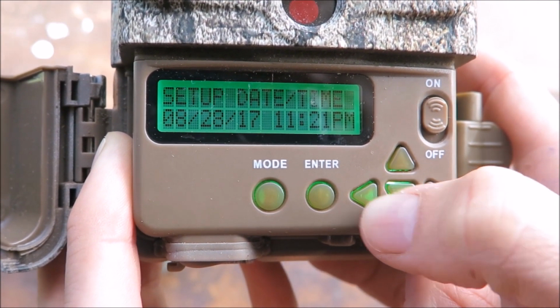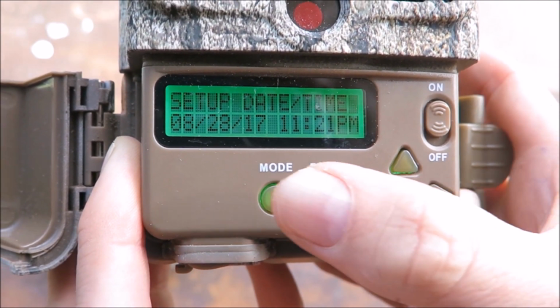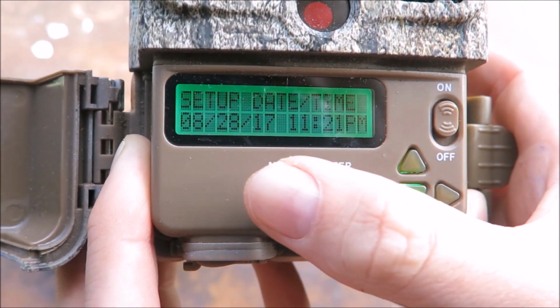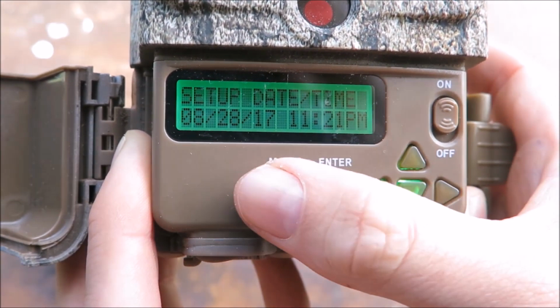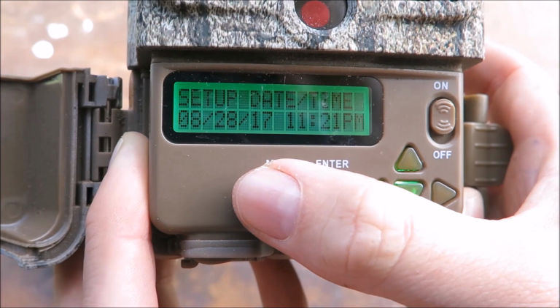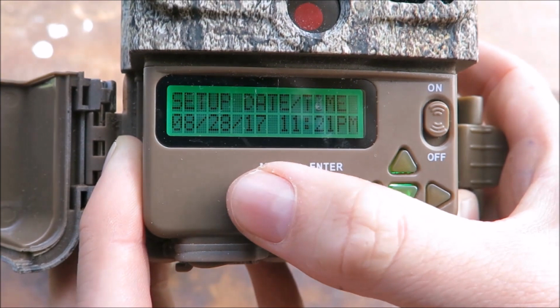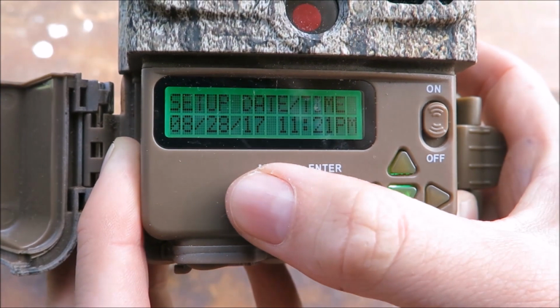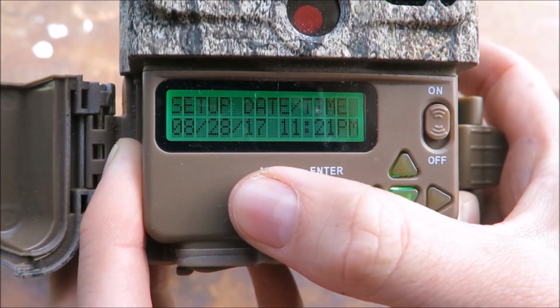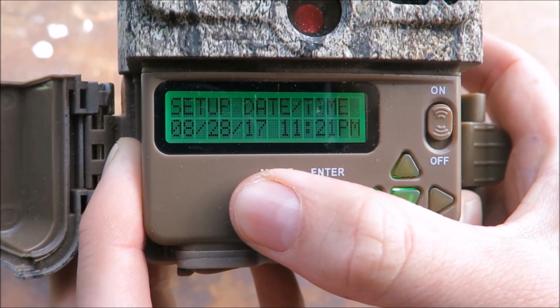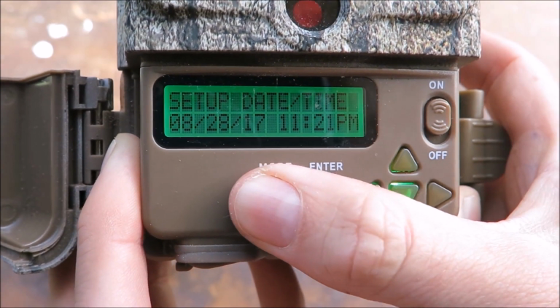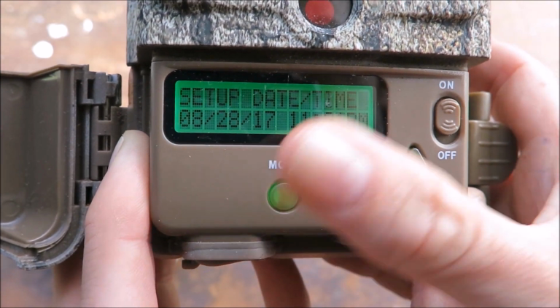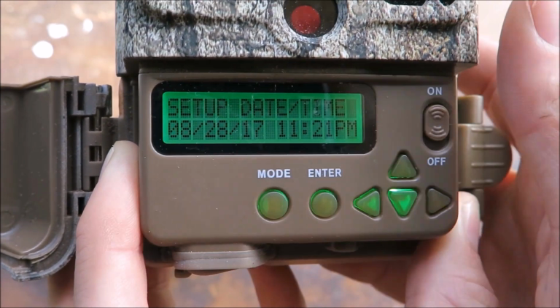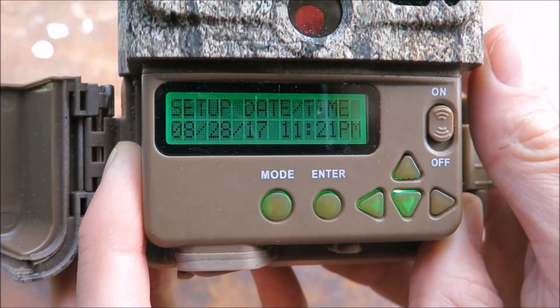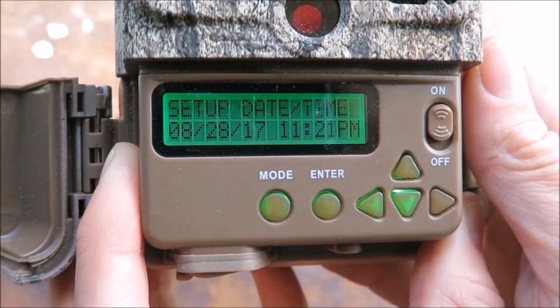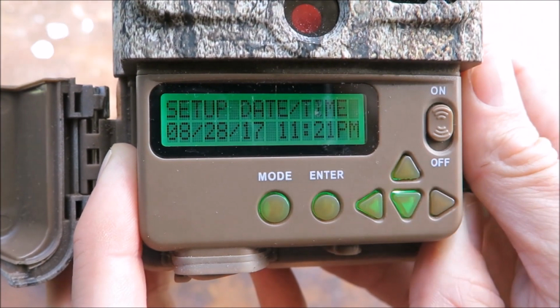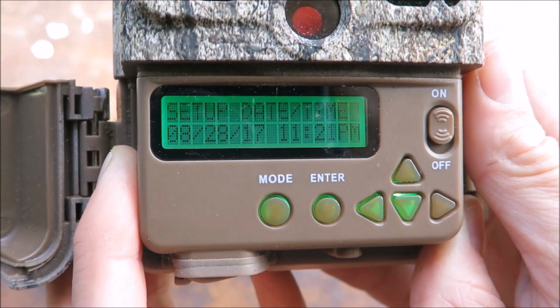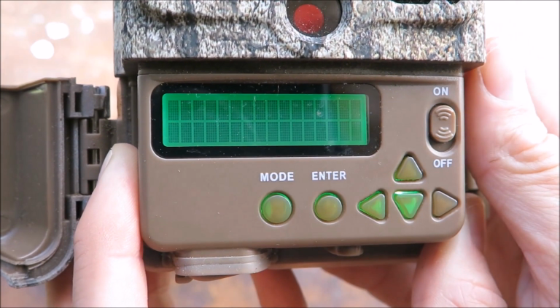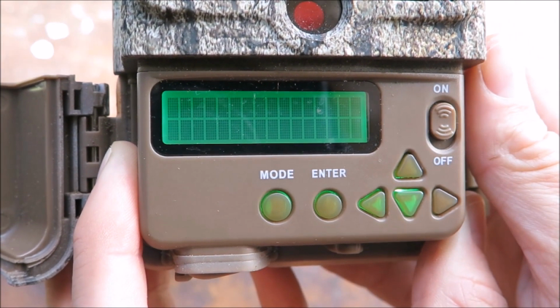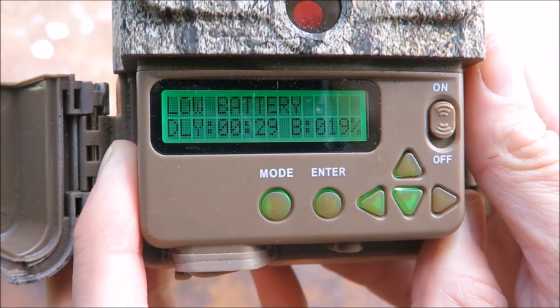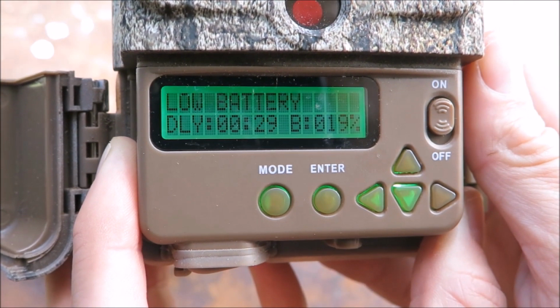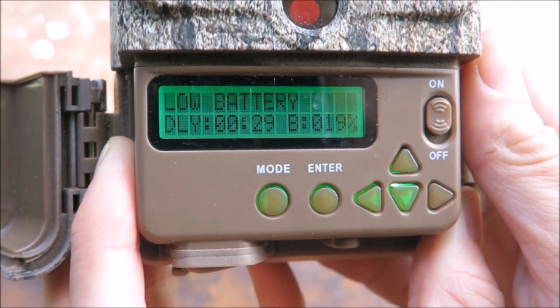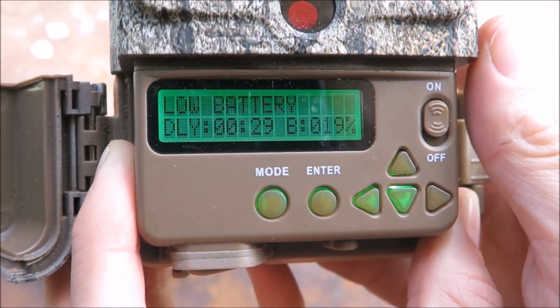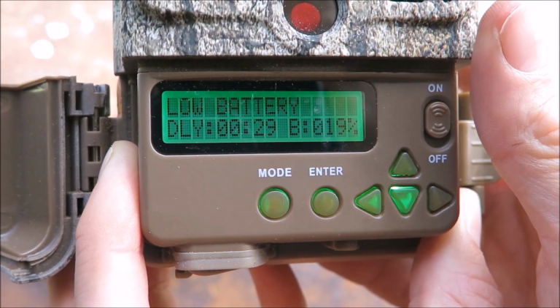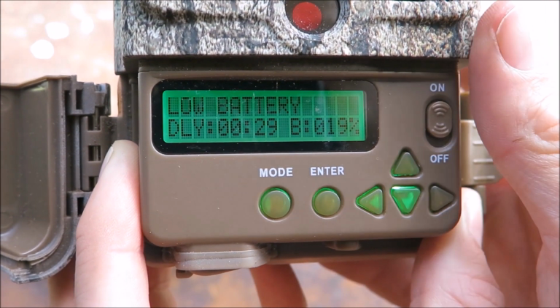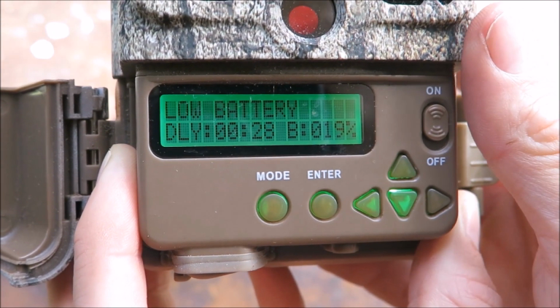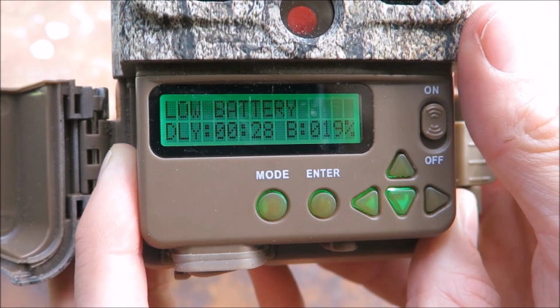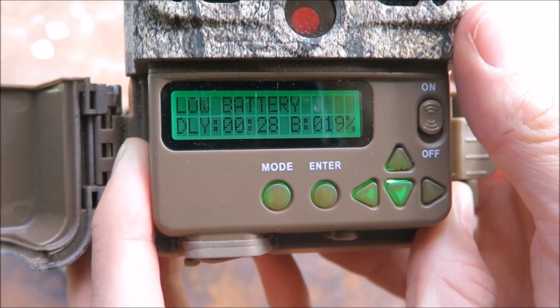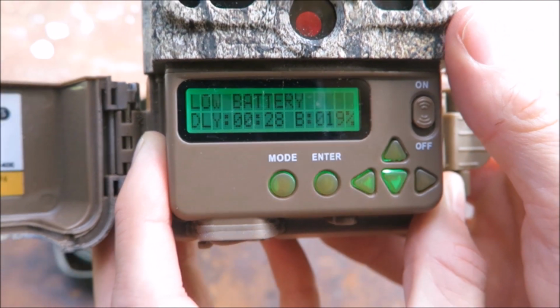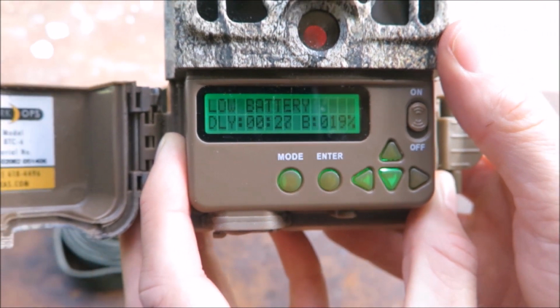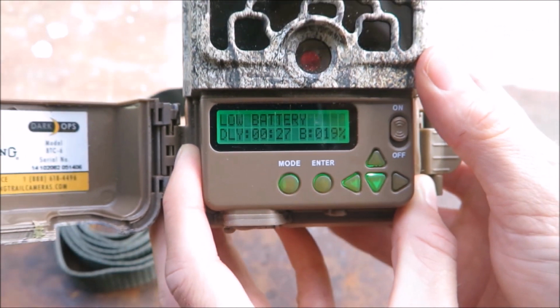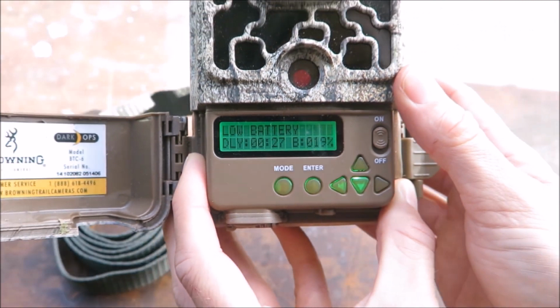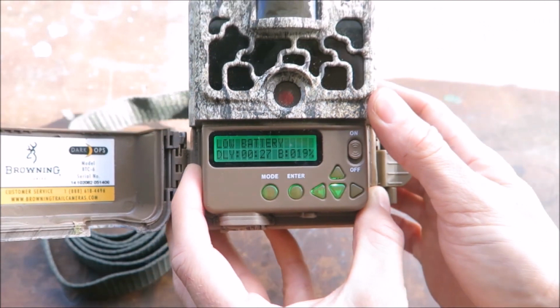When you're done setting up, press enter to return to the main menu, and the timer will begin counting down again.